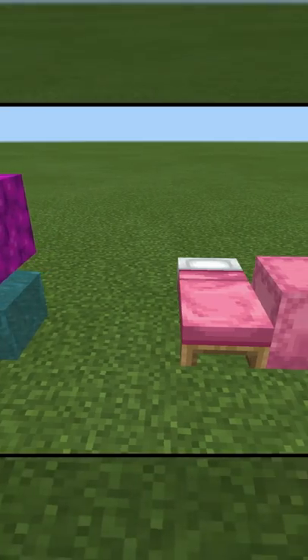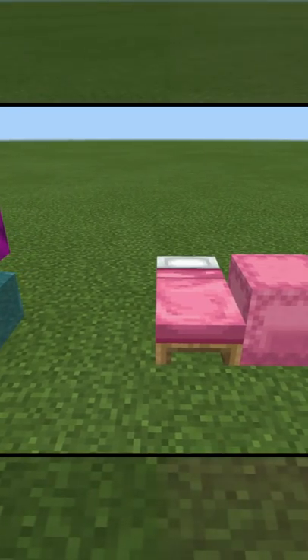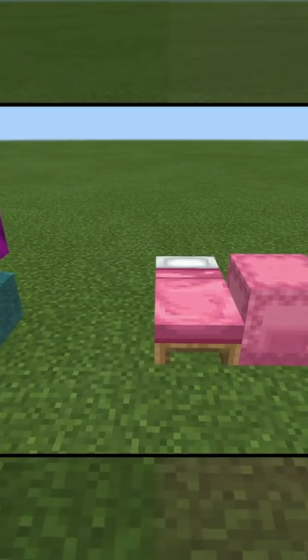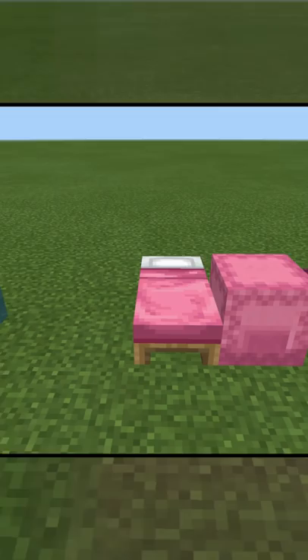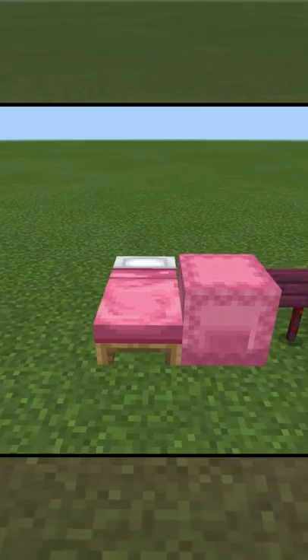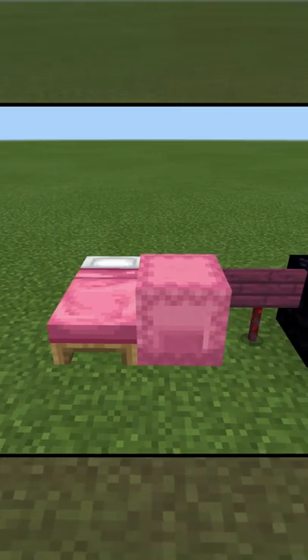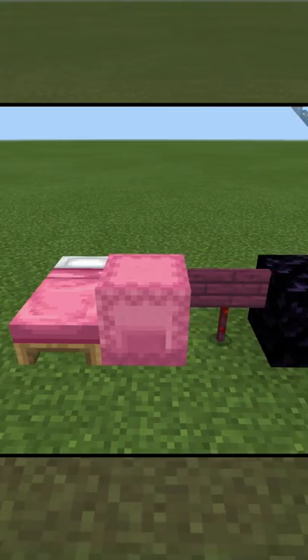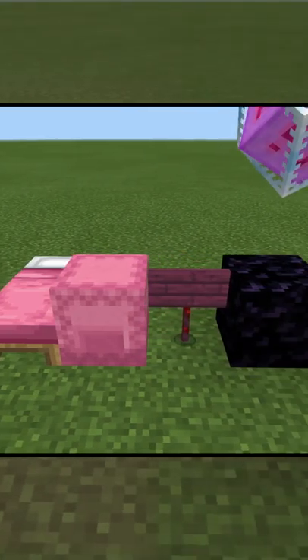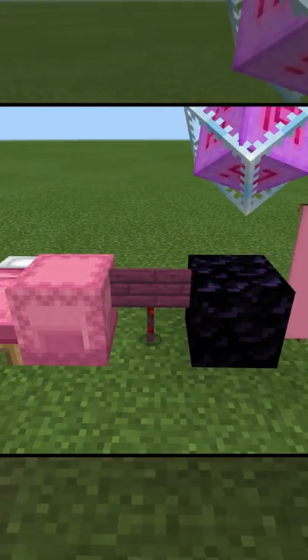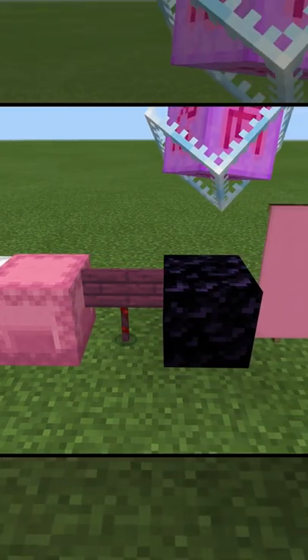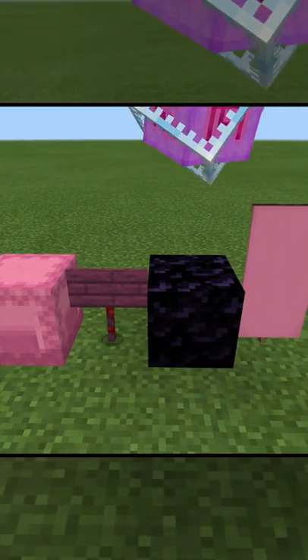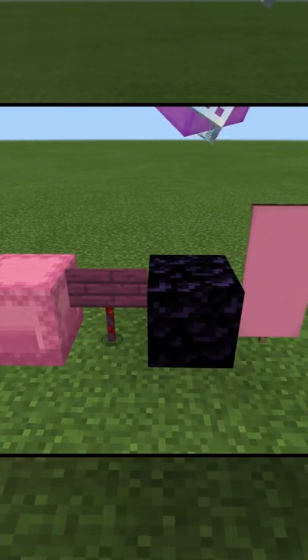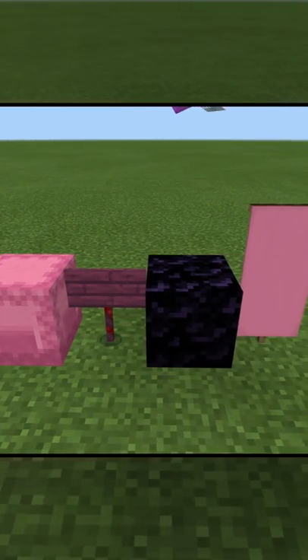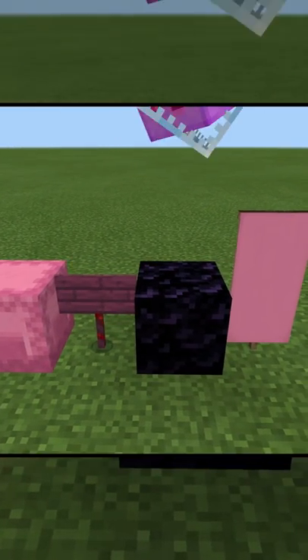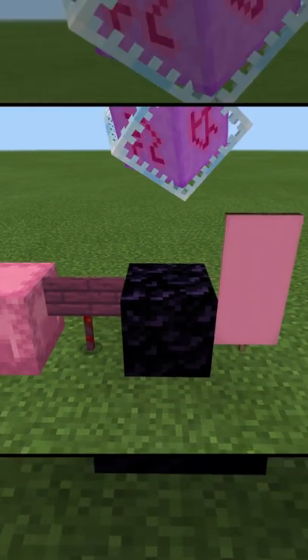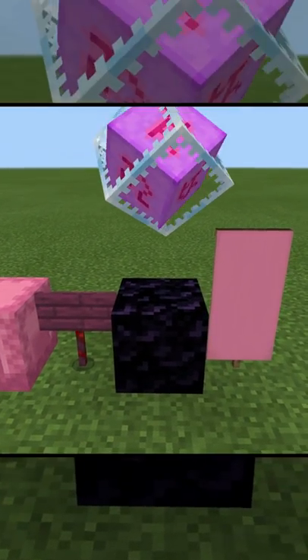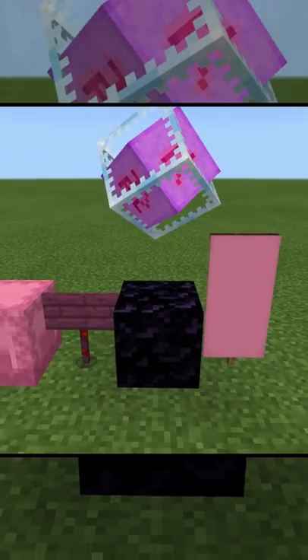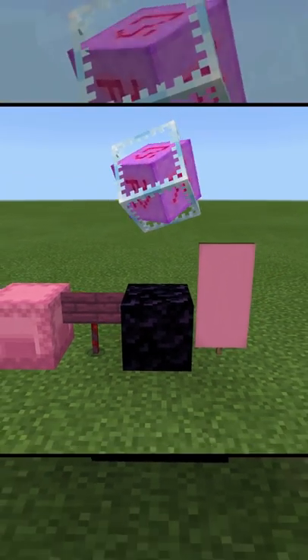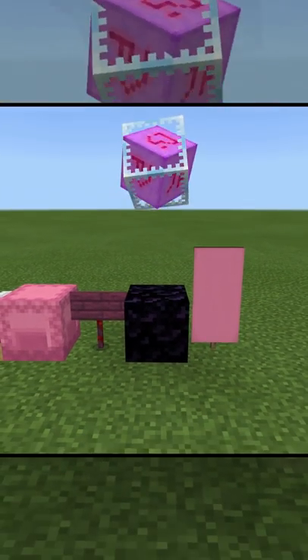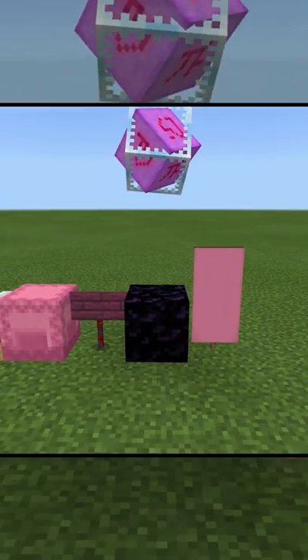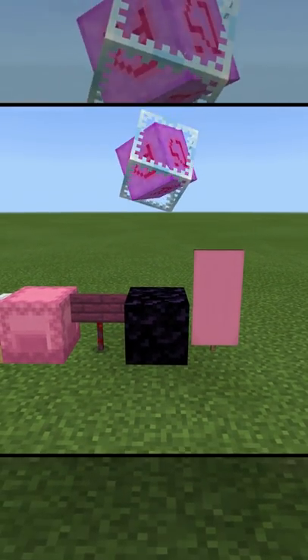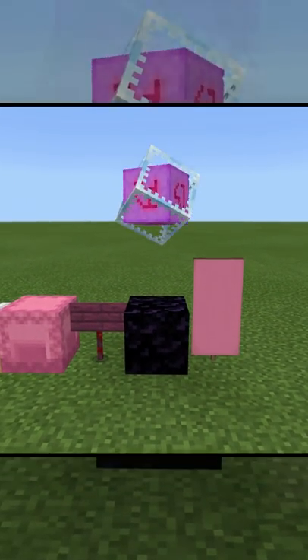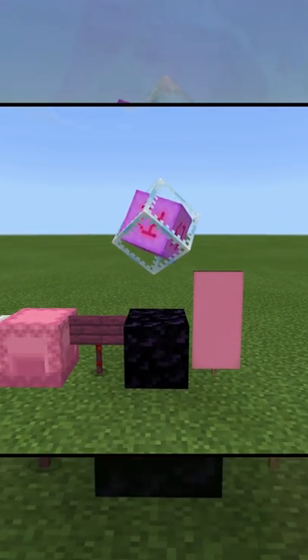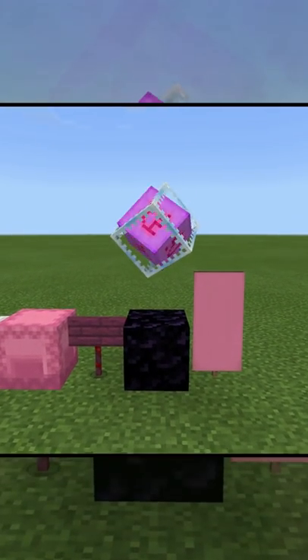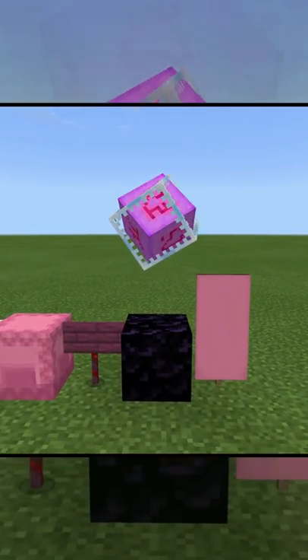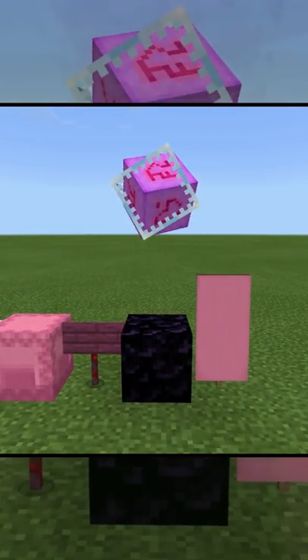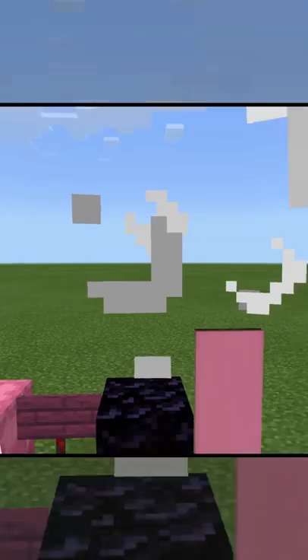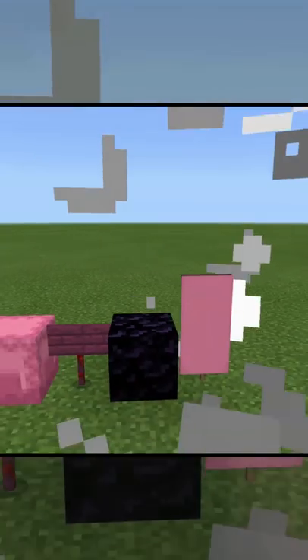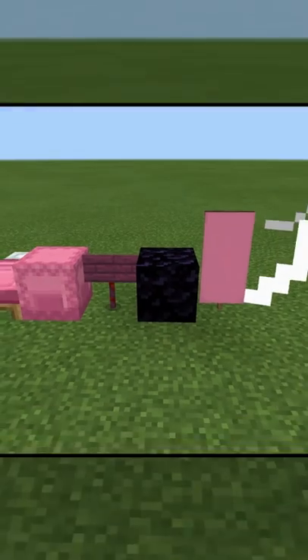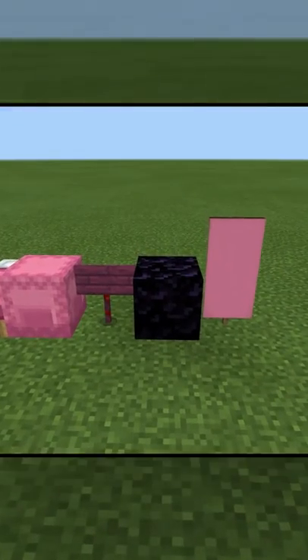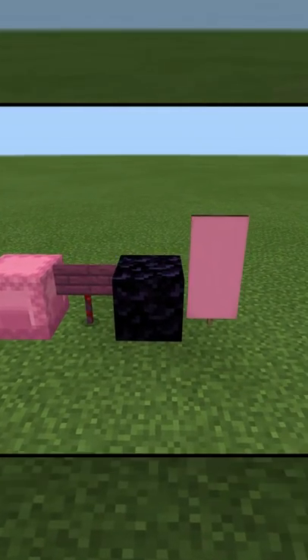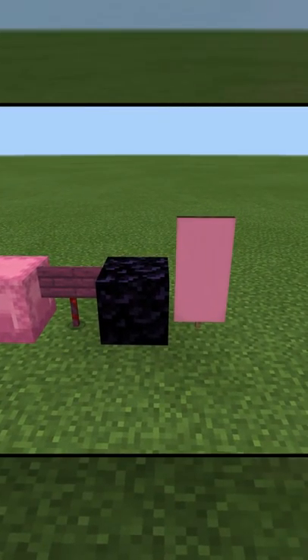And we have a pink bed, pink shulker box, another crimson sign, and an end crystal. Of course, you know, touch it. And then a pink banner.